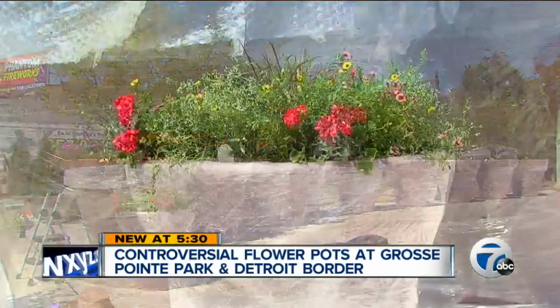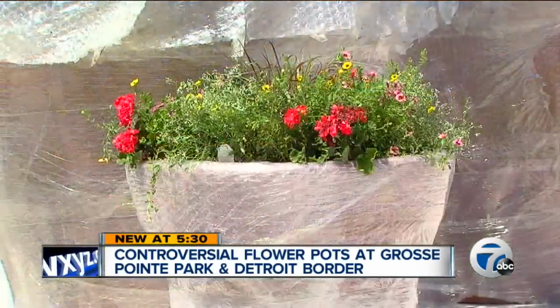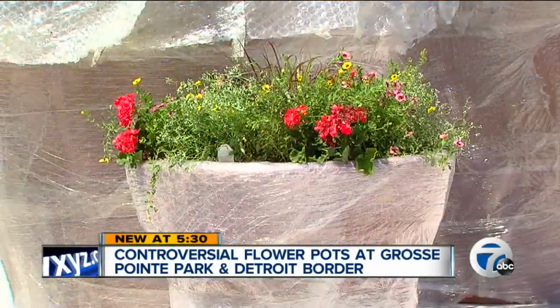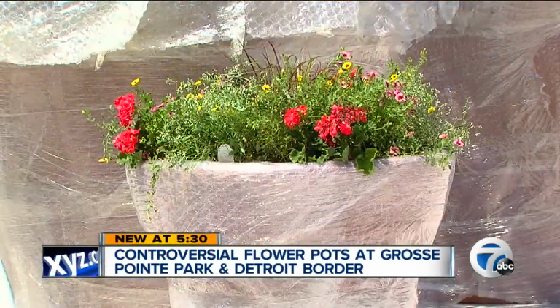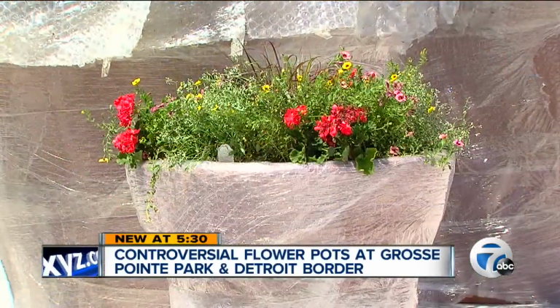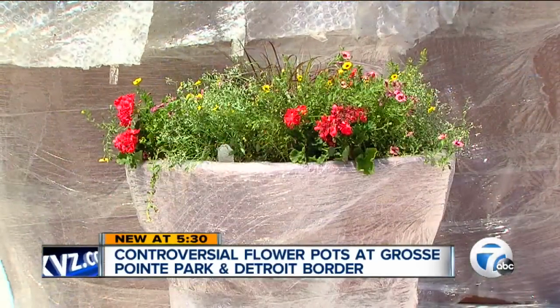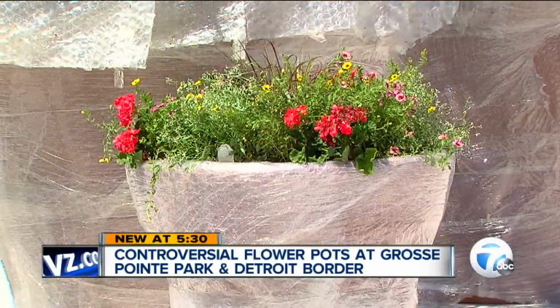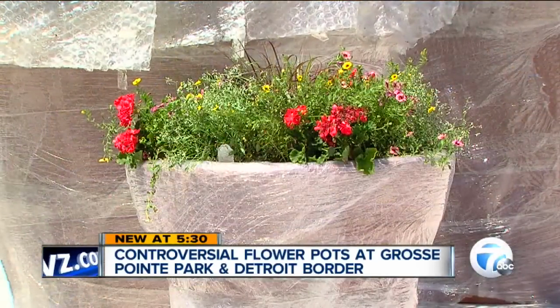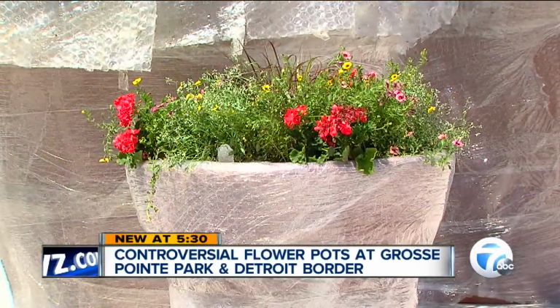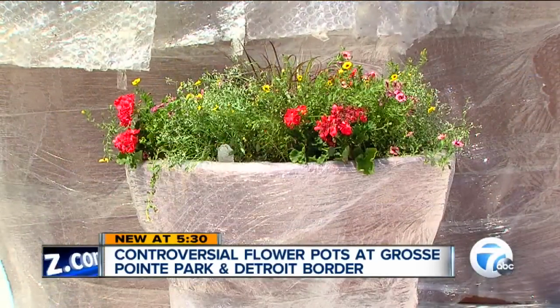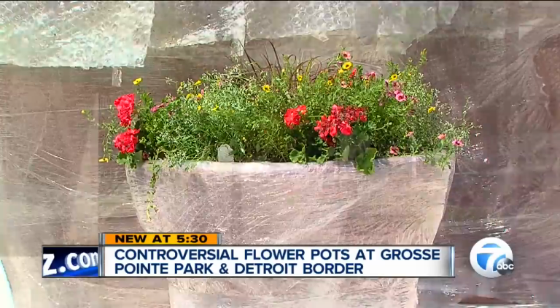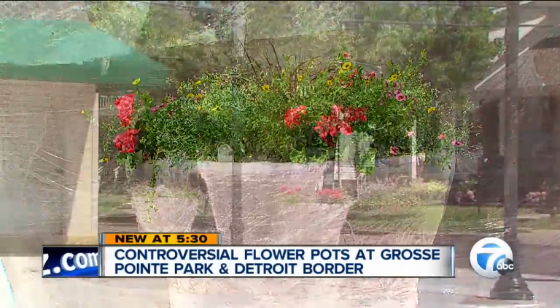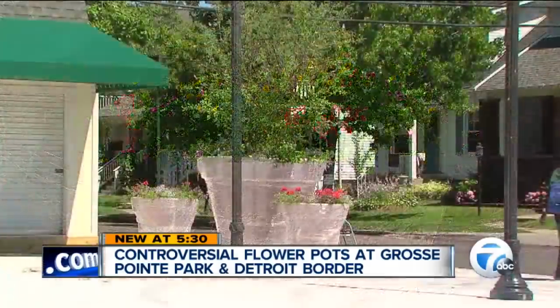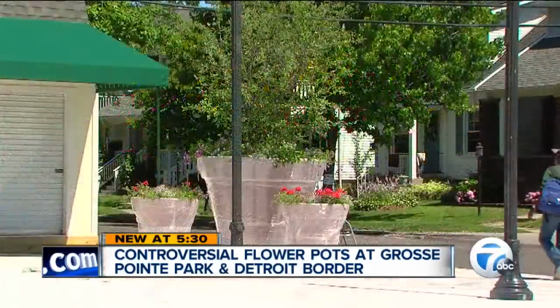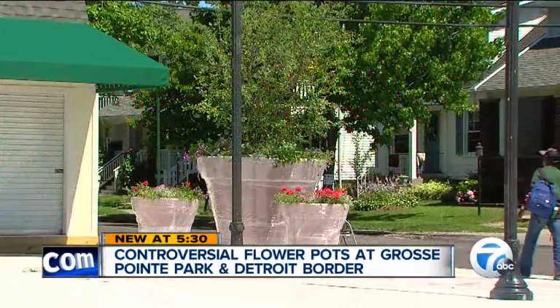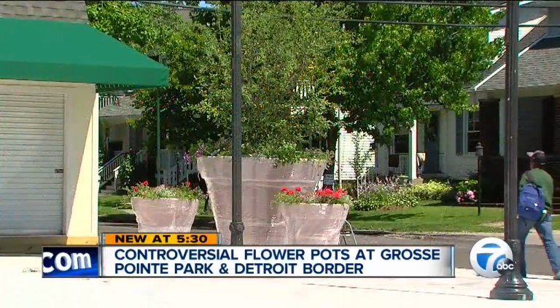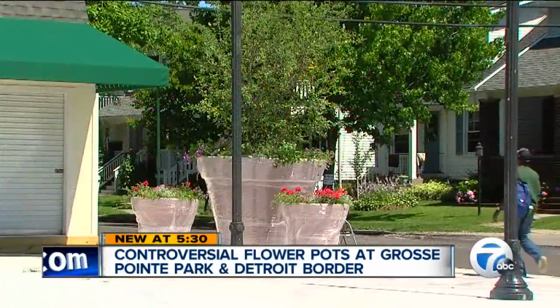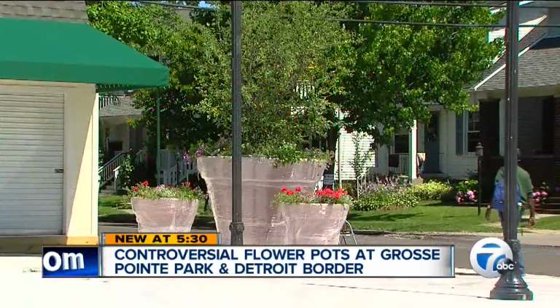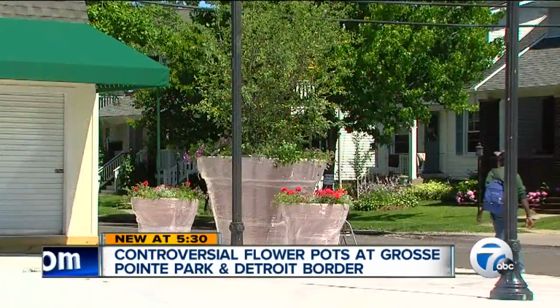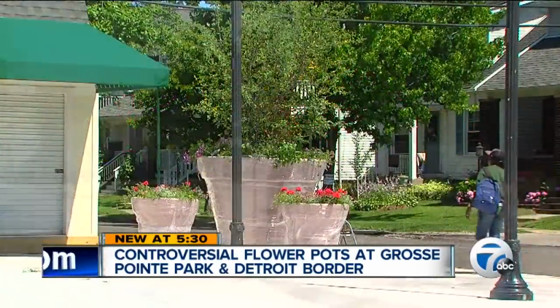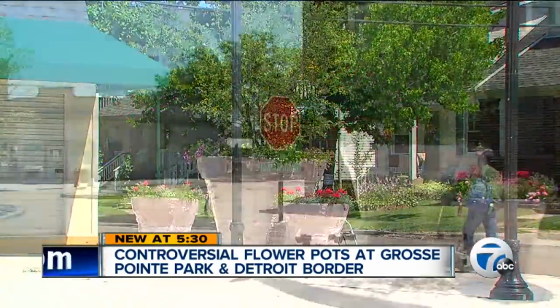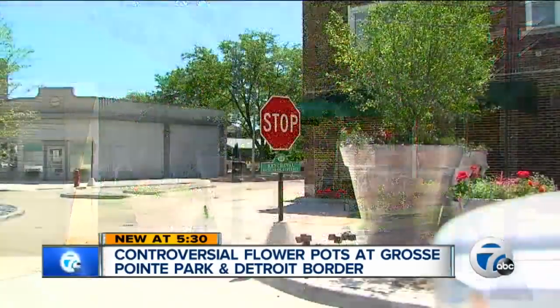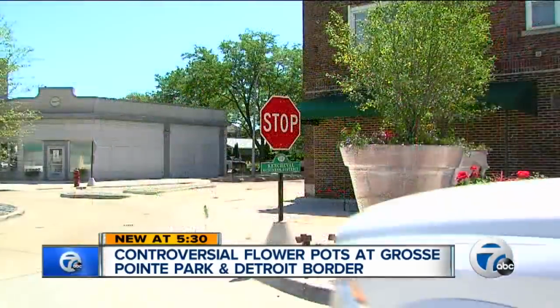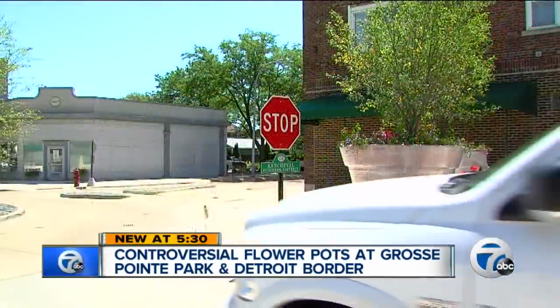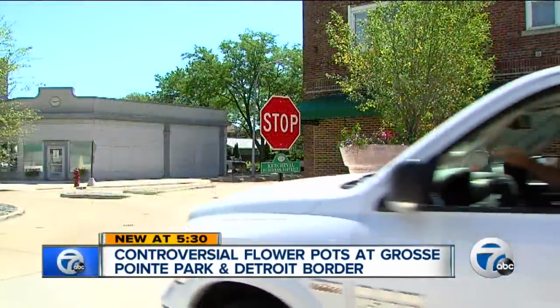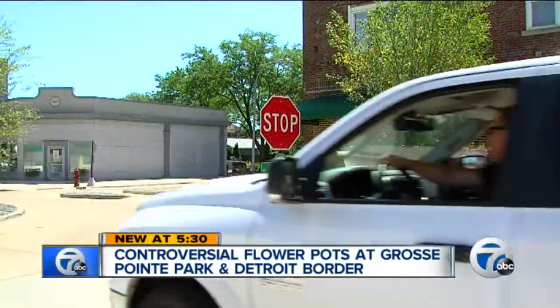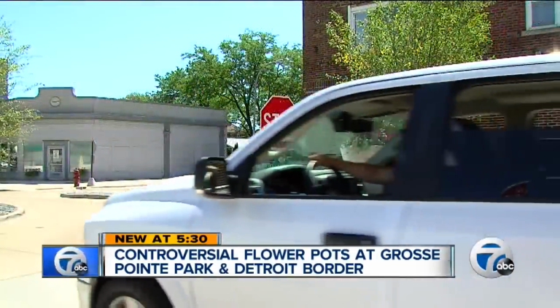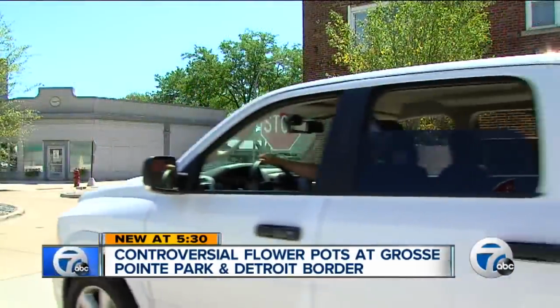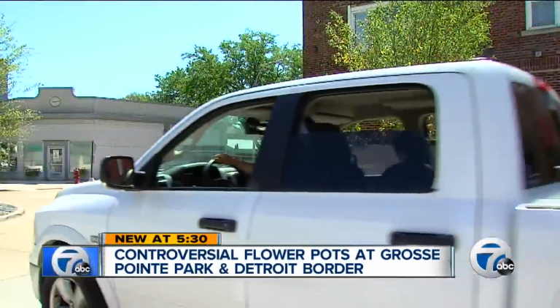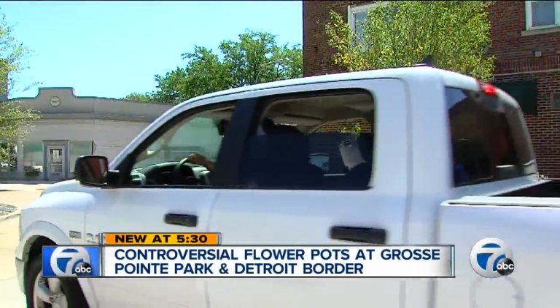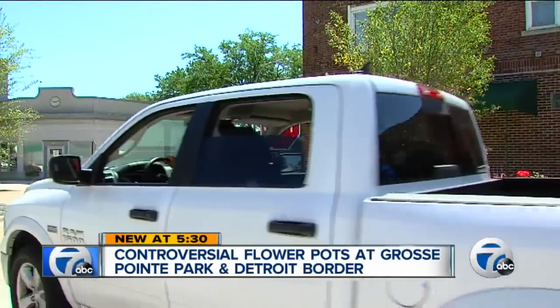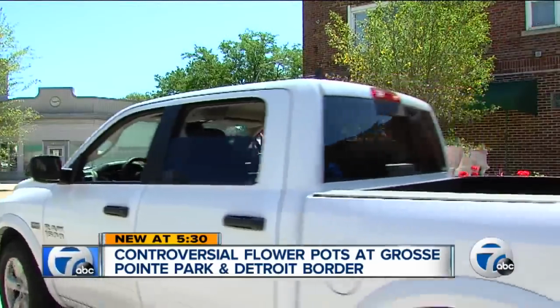Detroit city spokesperson John Roach agrees. He says the big issue for the city is making sure that road isn't blocked.